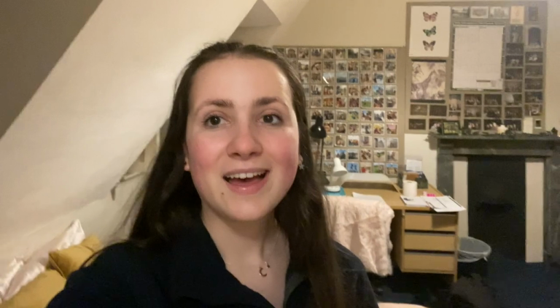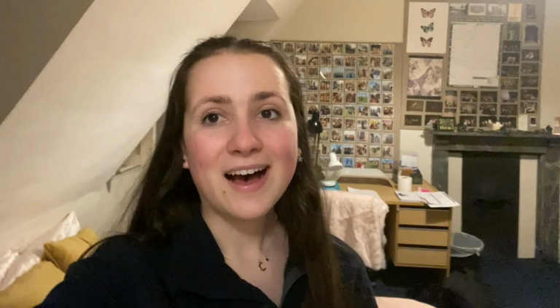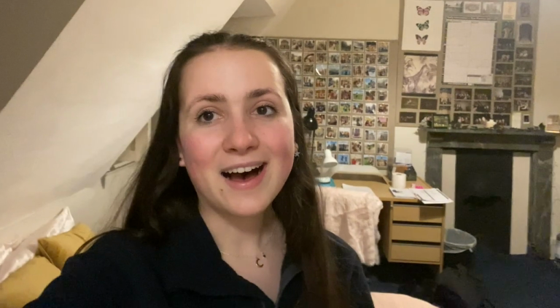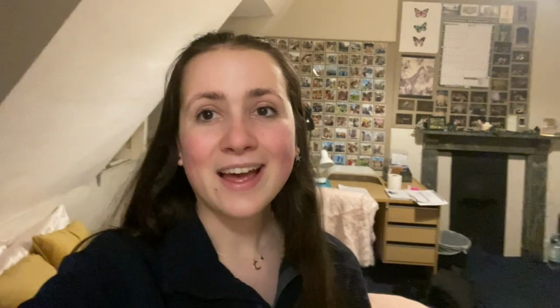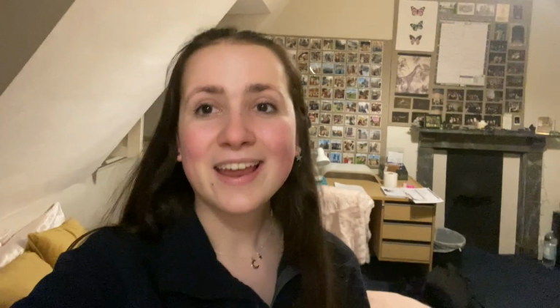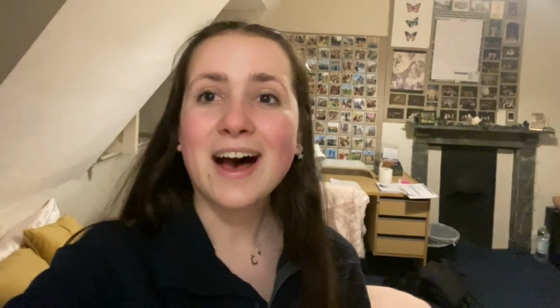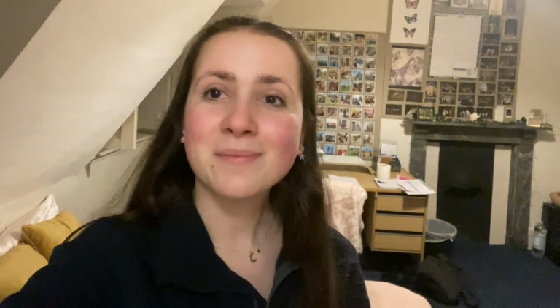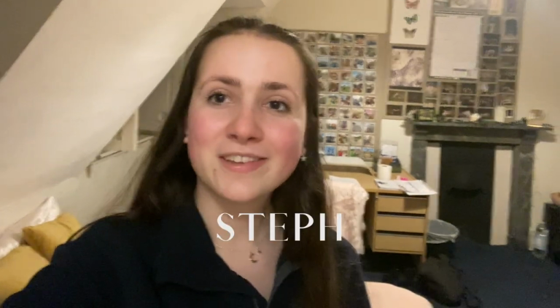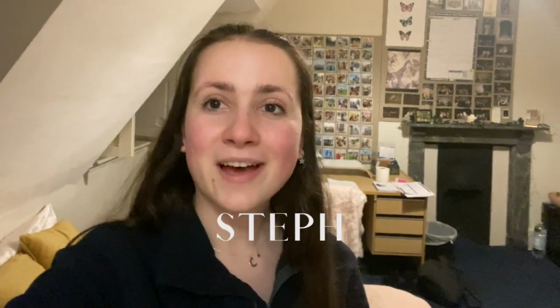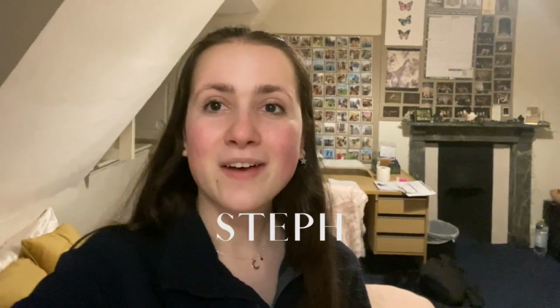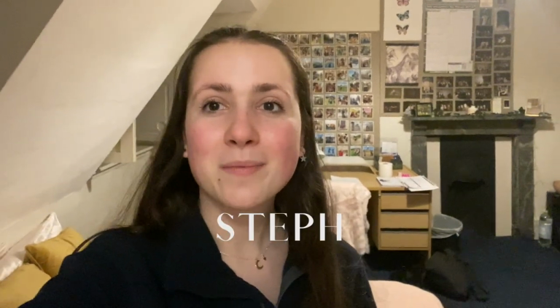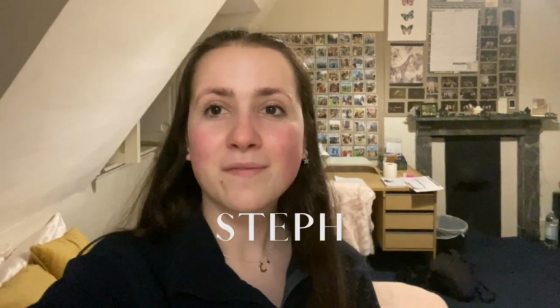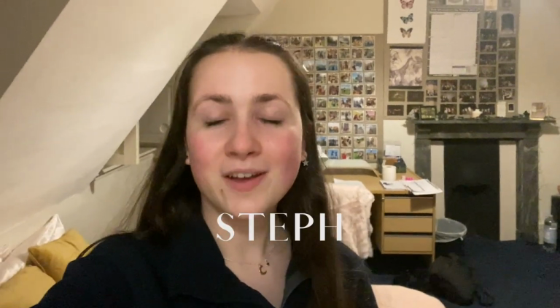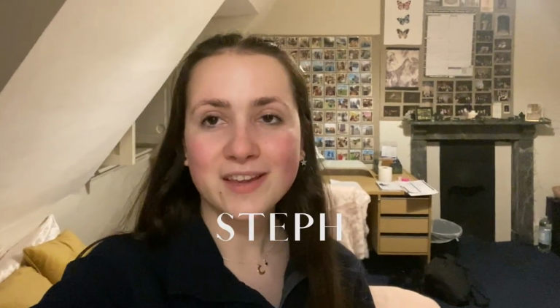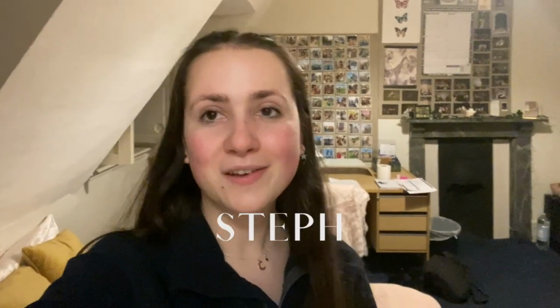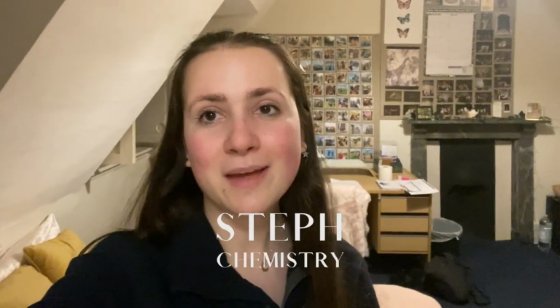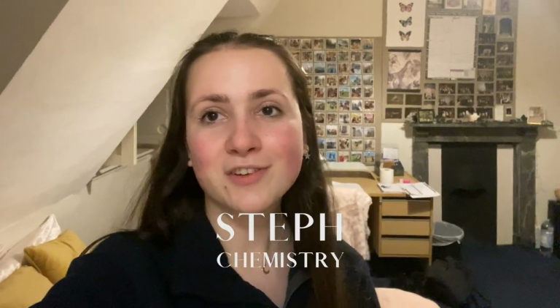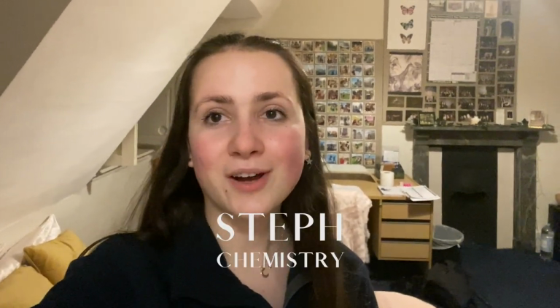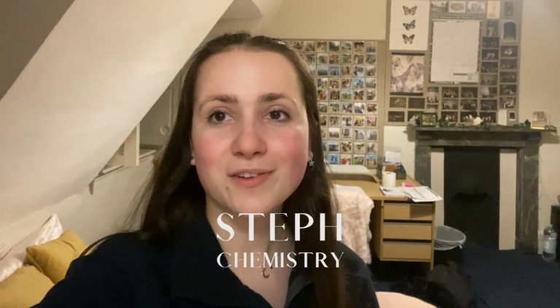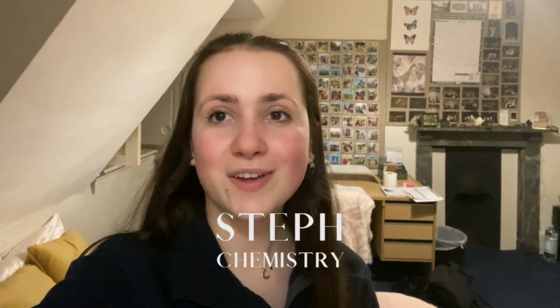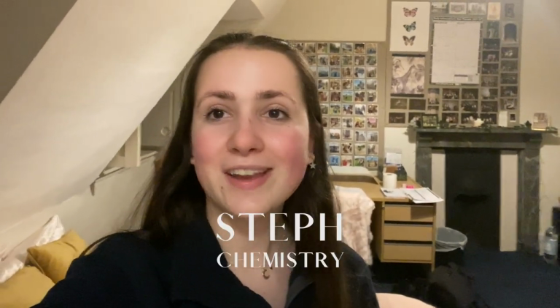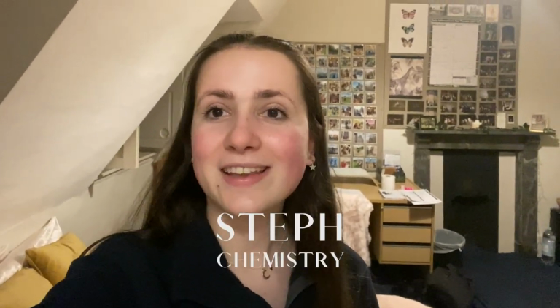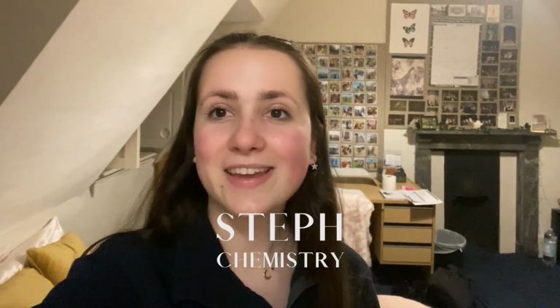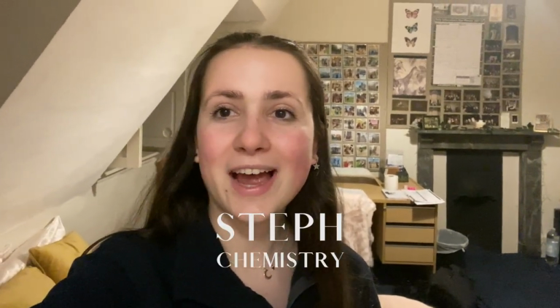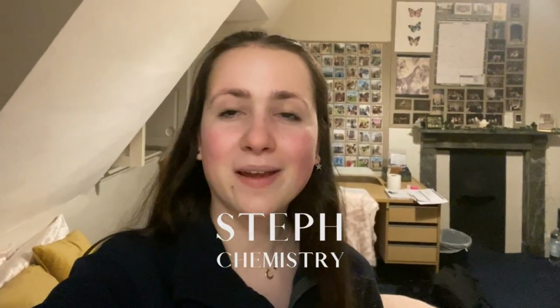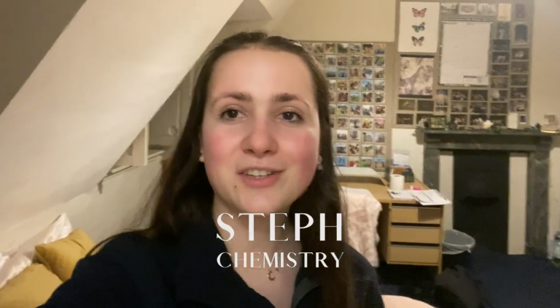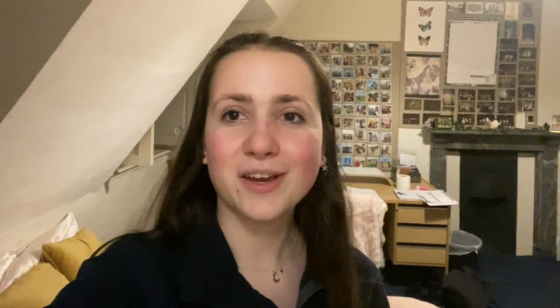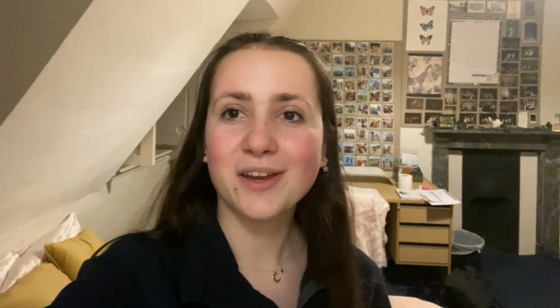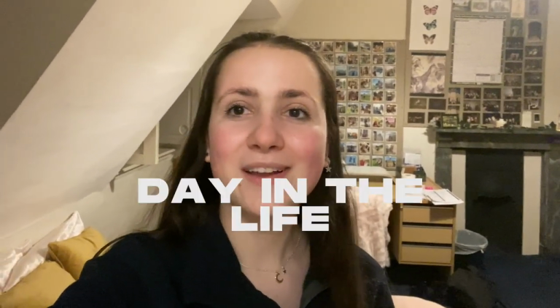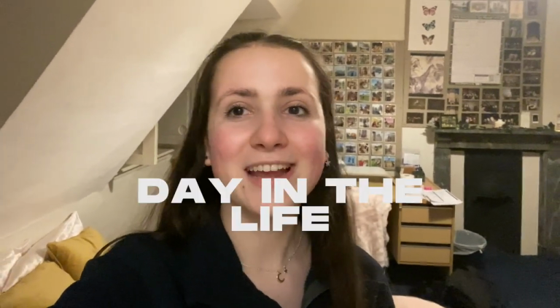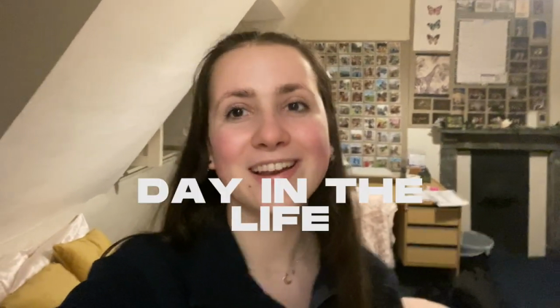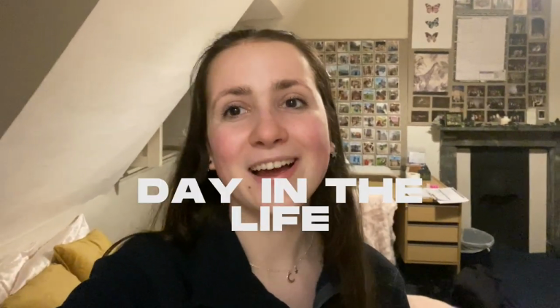Hi, I'm Steph. I'm in my first year in Chemistry at Oxford and today I'm going to show you a day in the life.